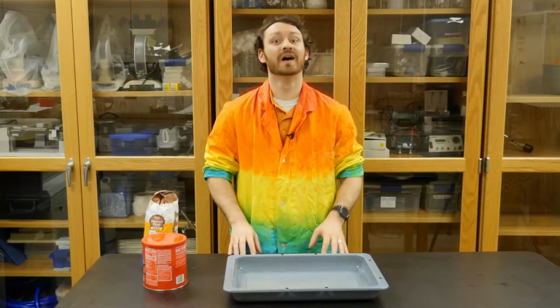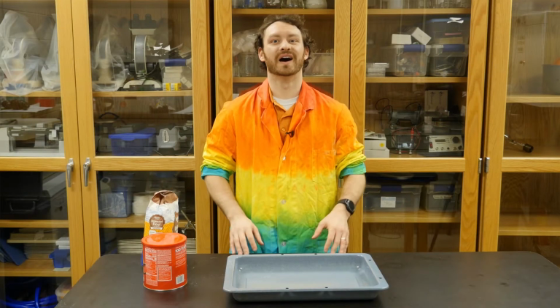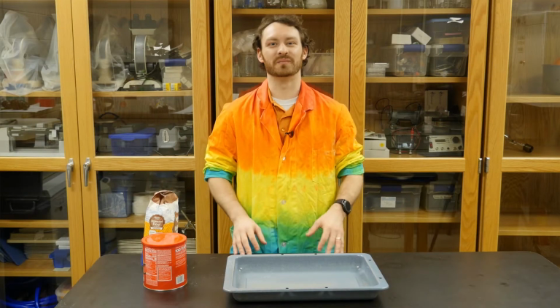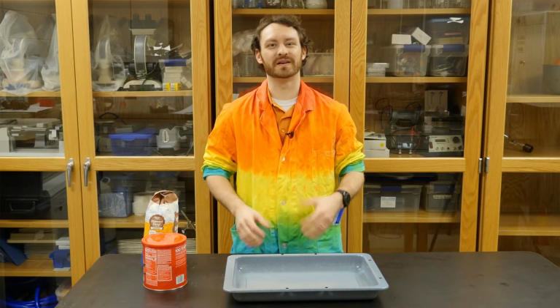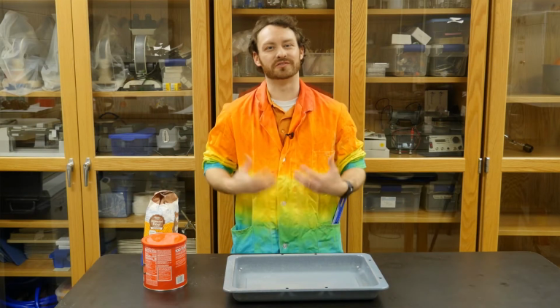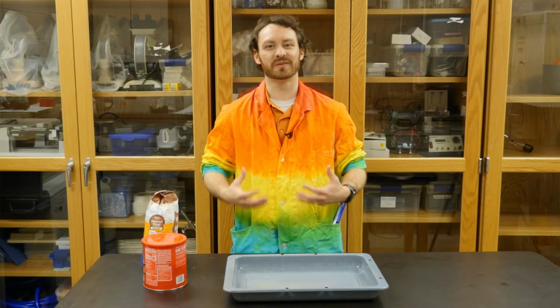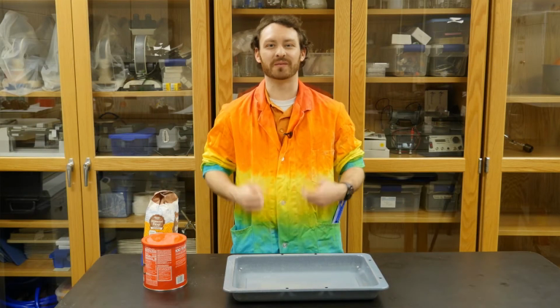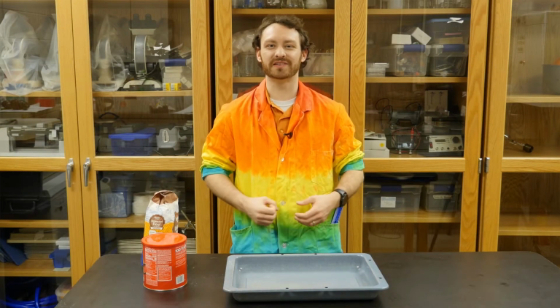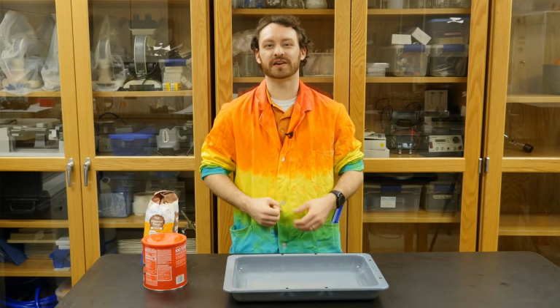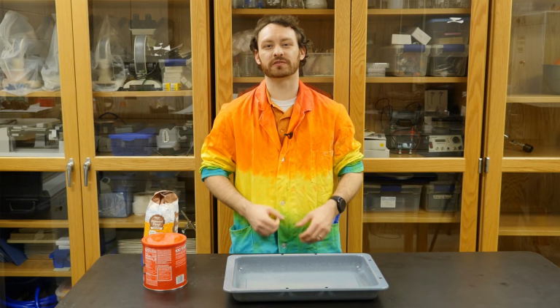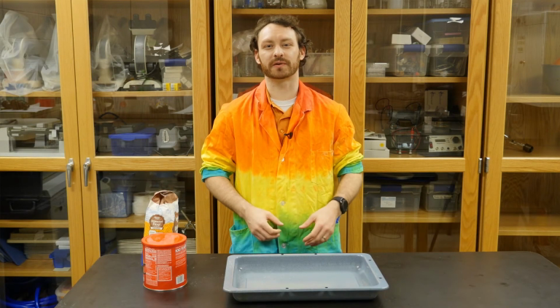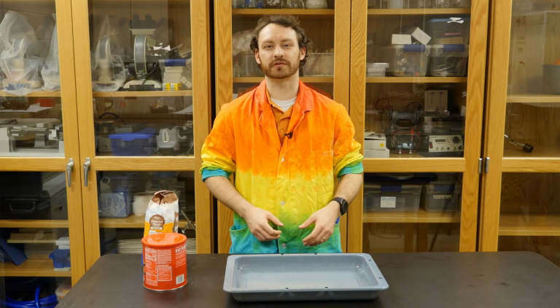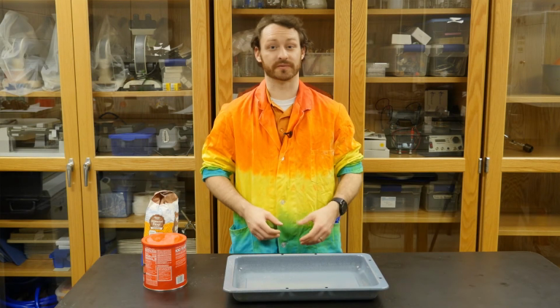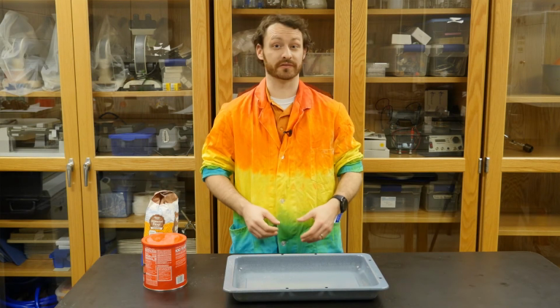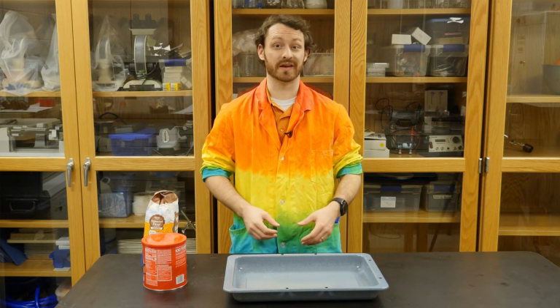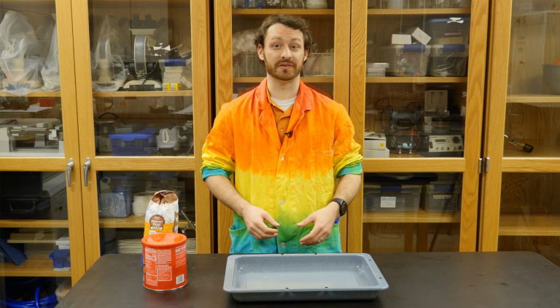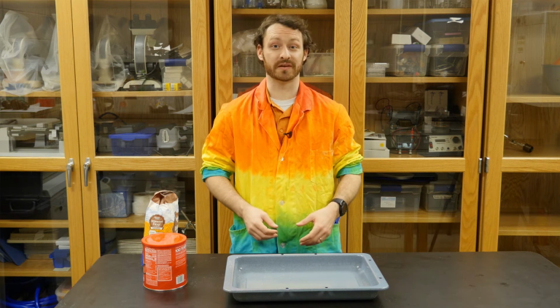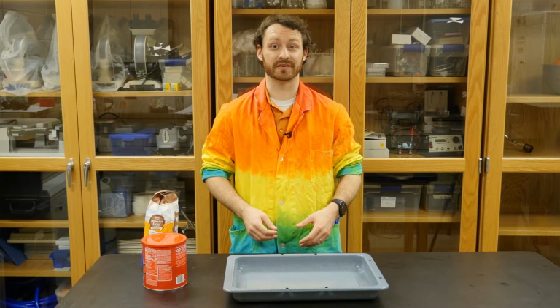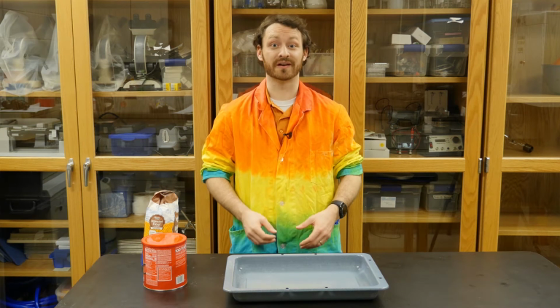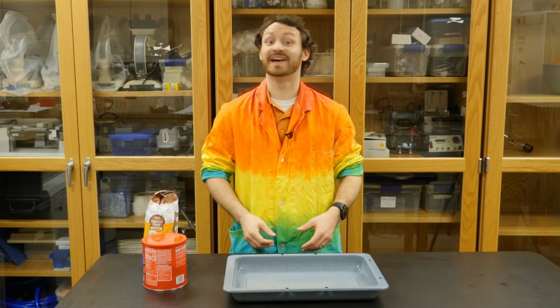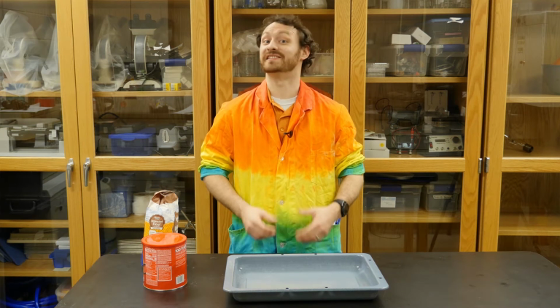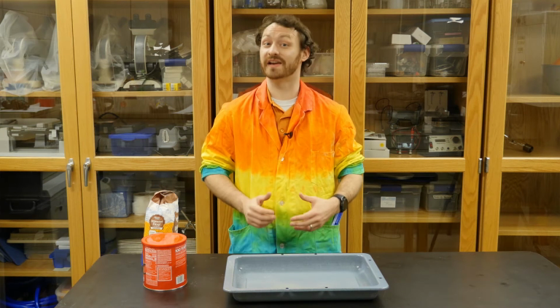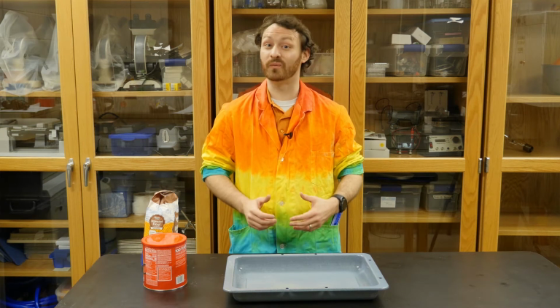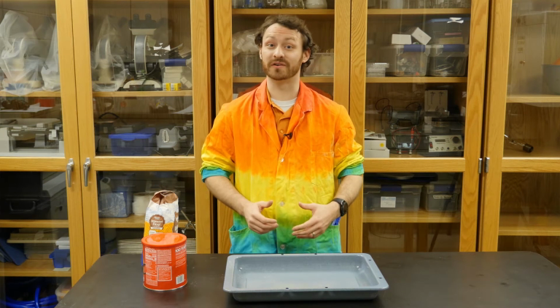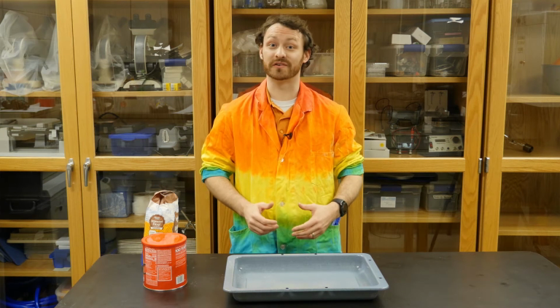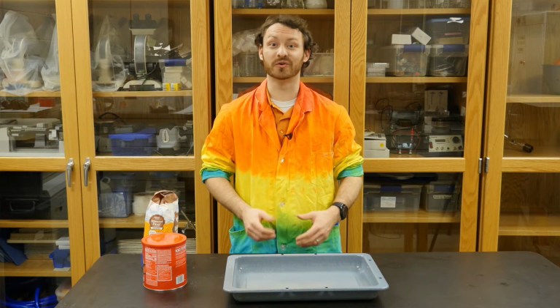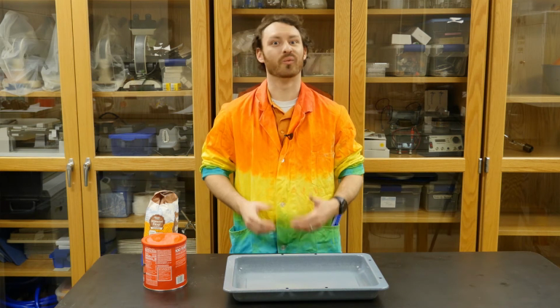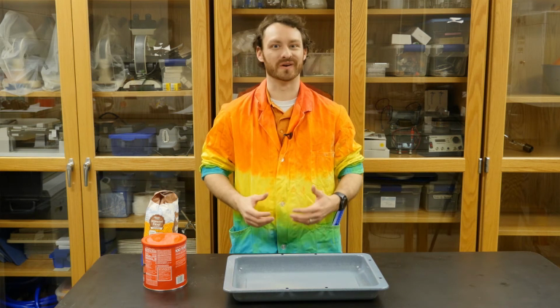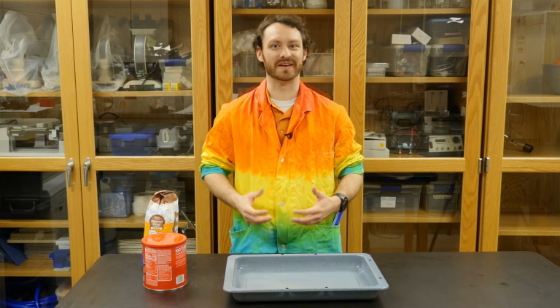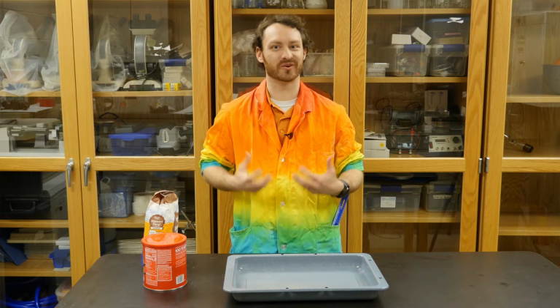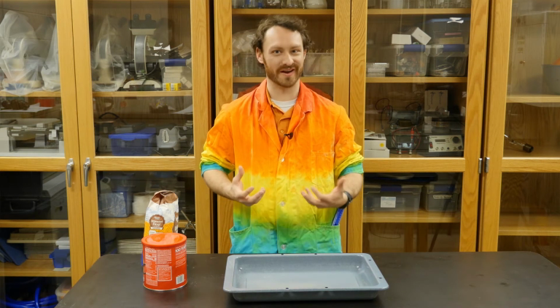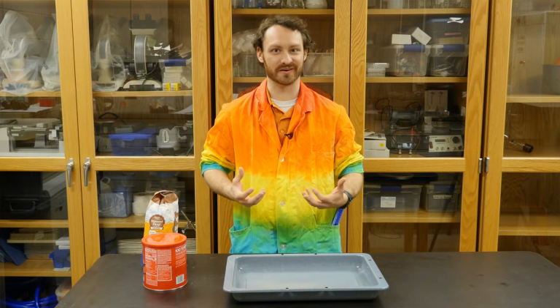Hi, my name is Jim. I'm an education specialist for the Cincinnati Museum Center and today on Wonder Zone we're gonna make craters.